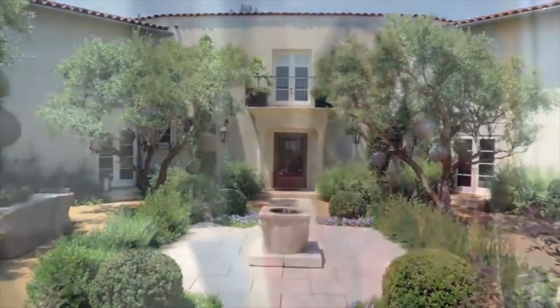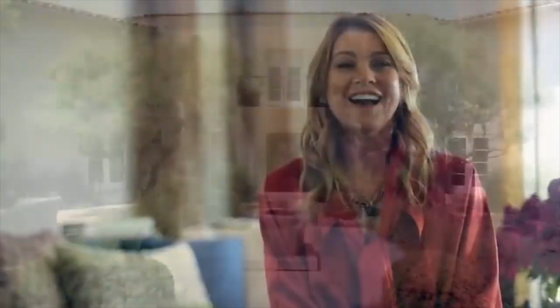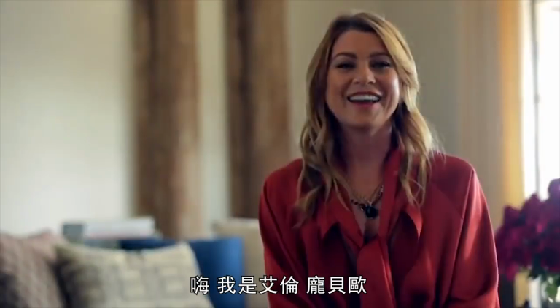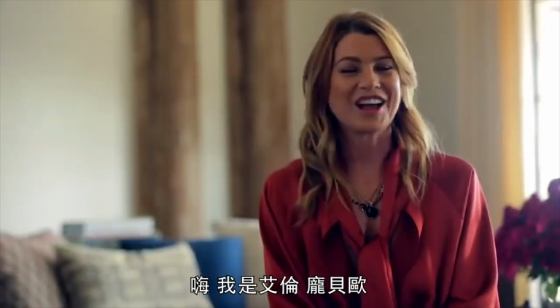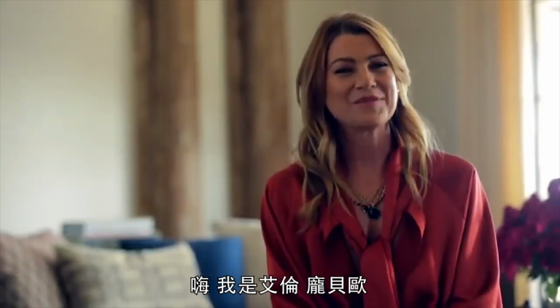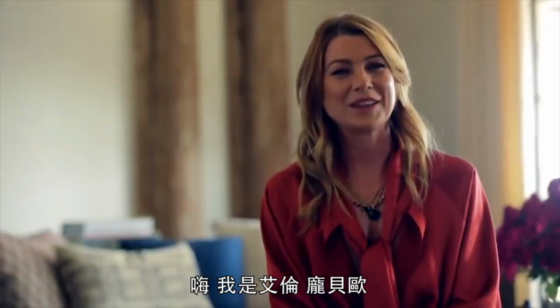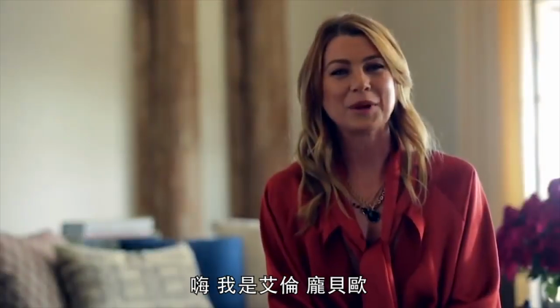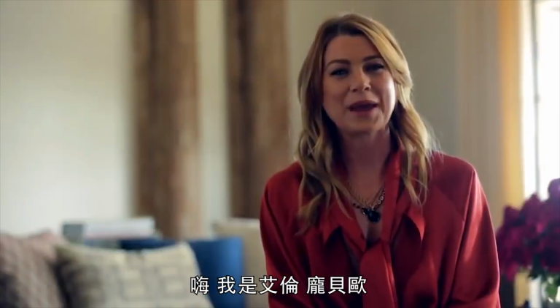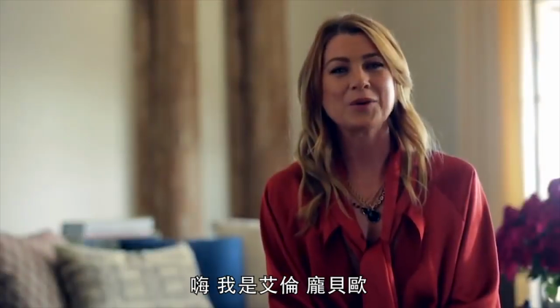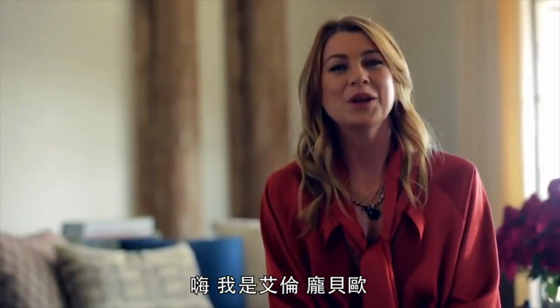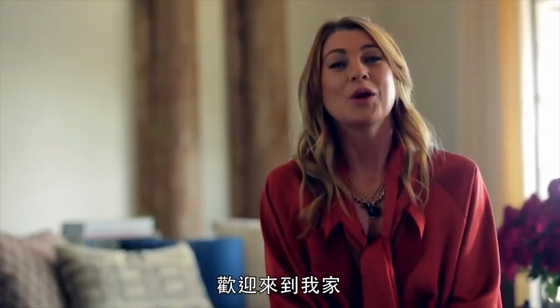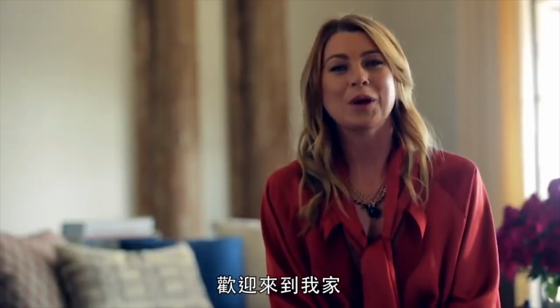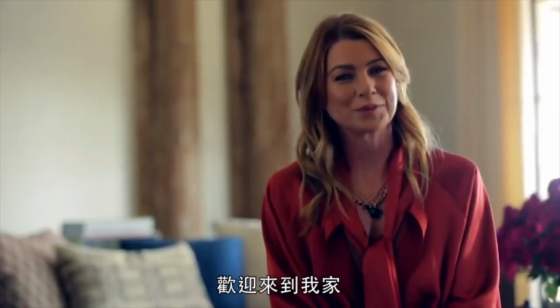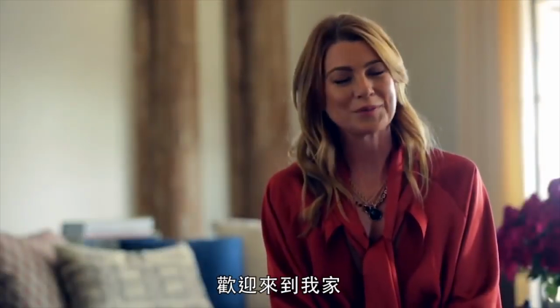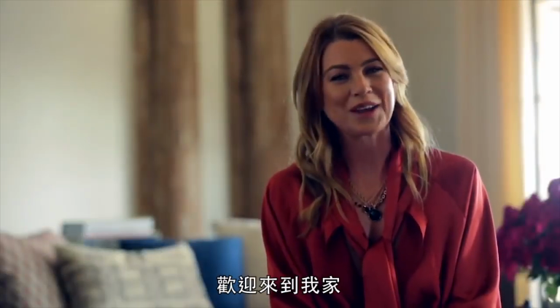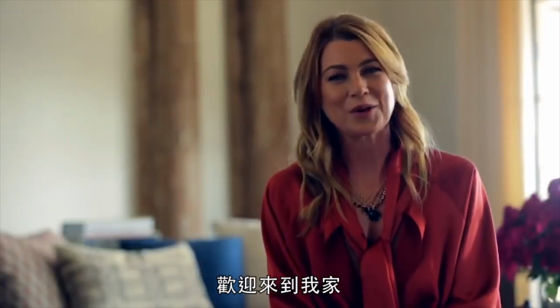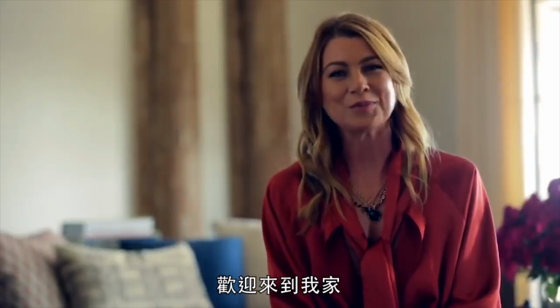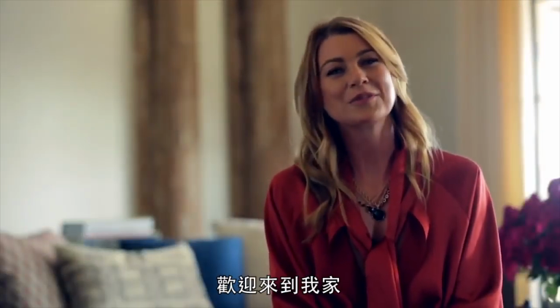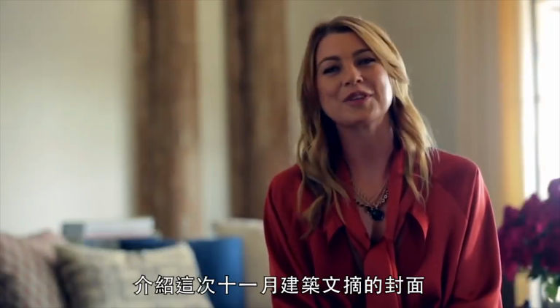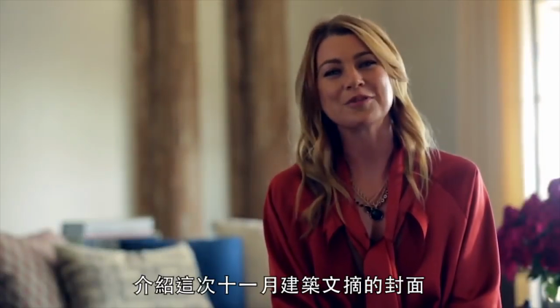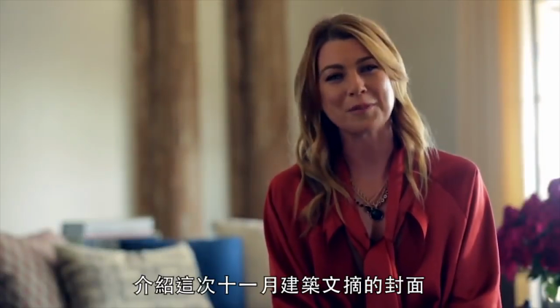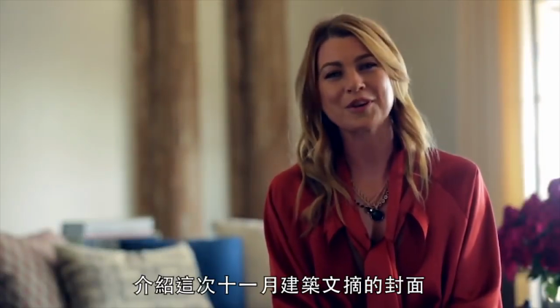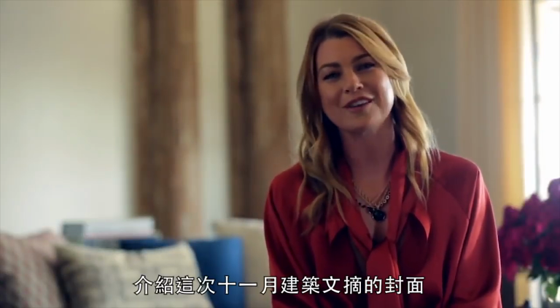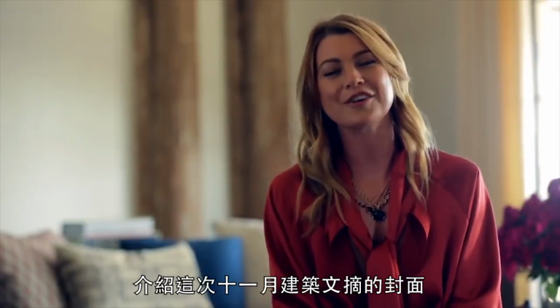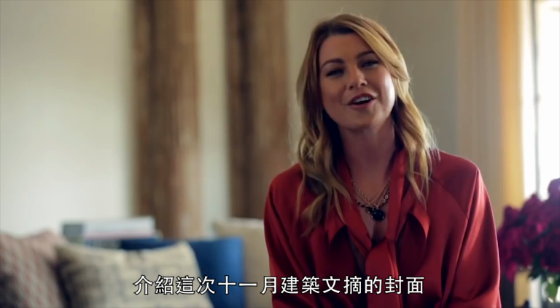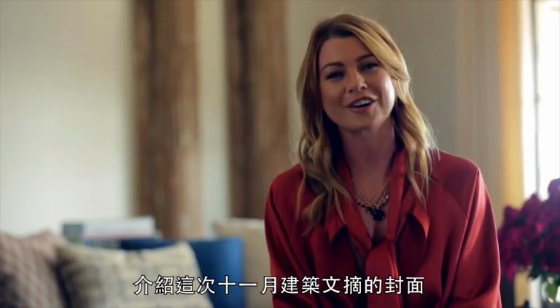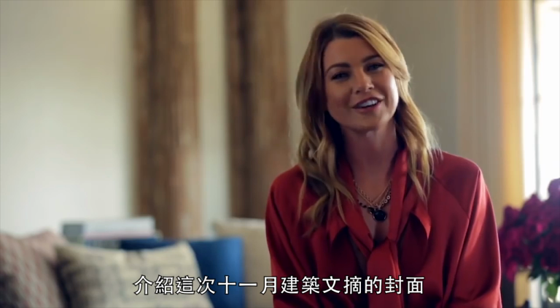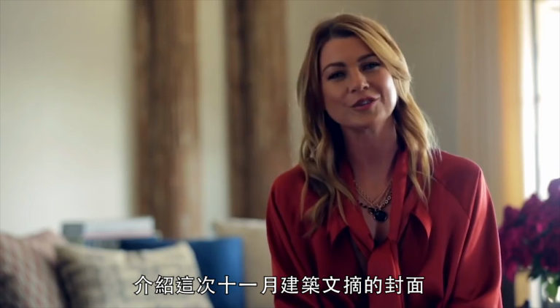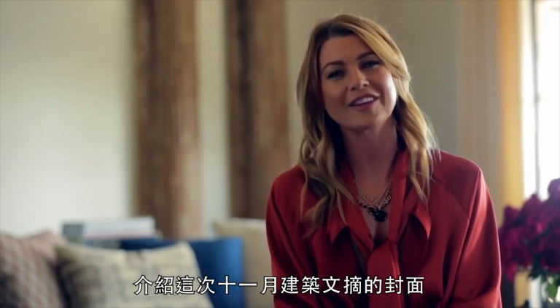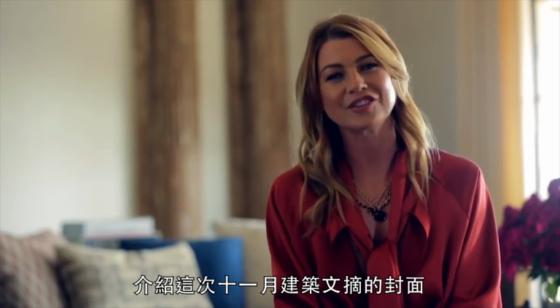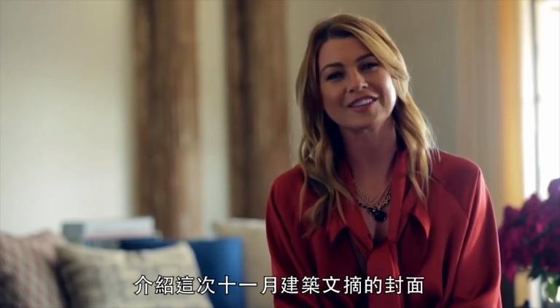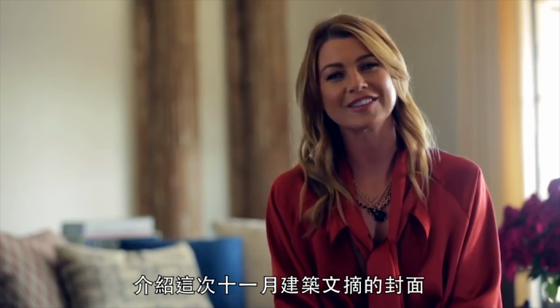Hi, I'm Ellen Pompeo. Welcome to my home for the November cover of Architectural Digest.